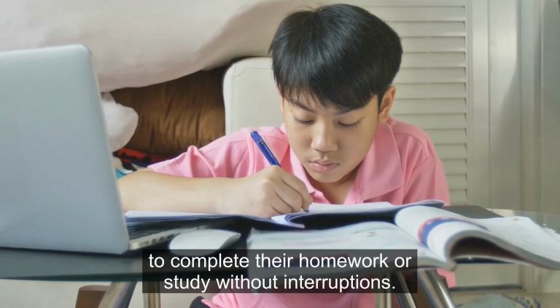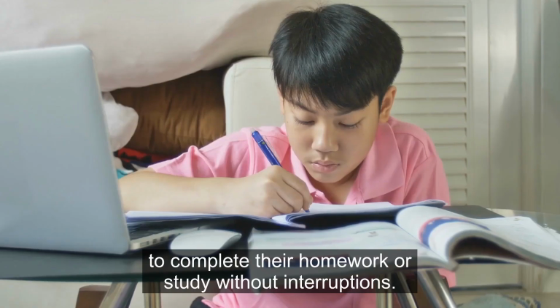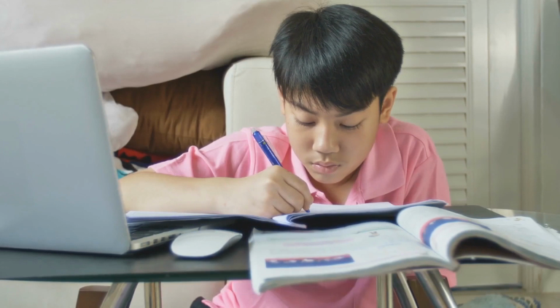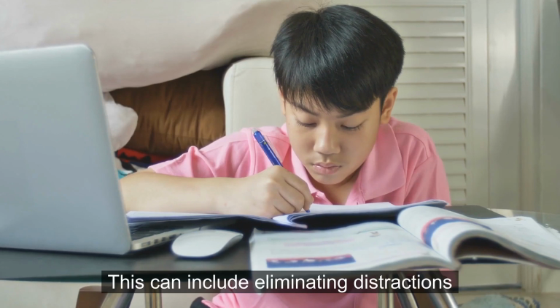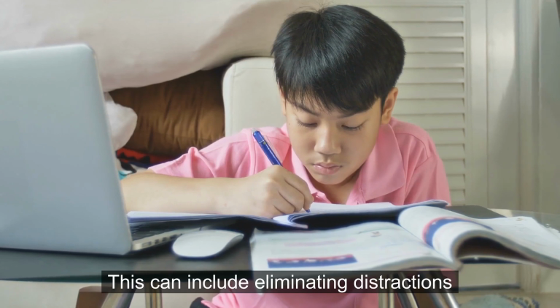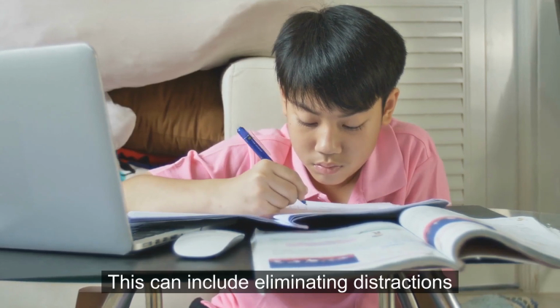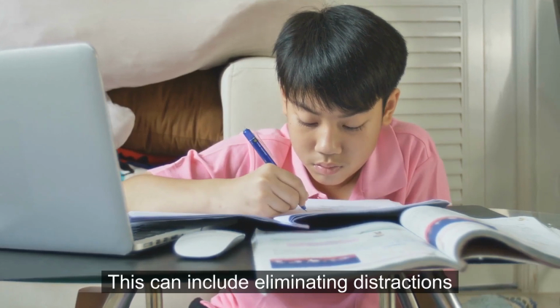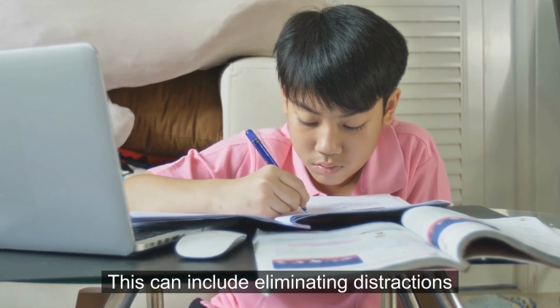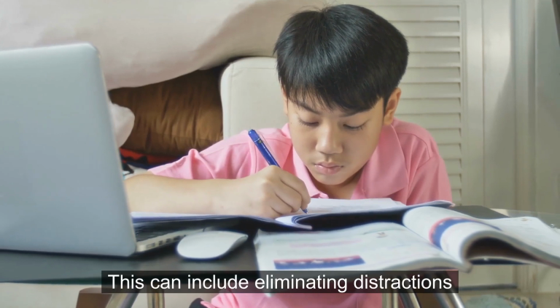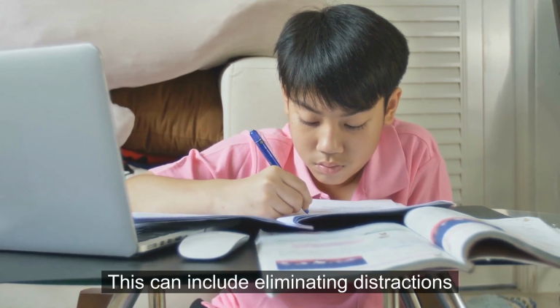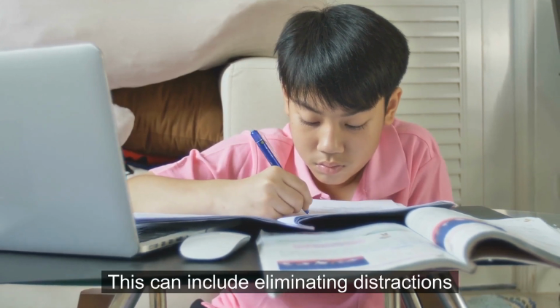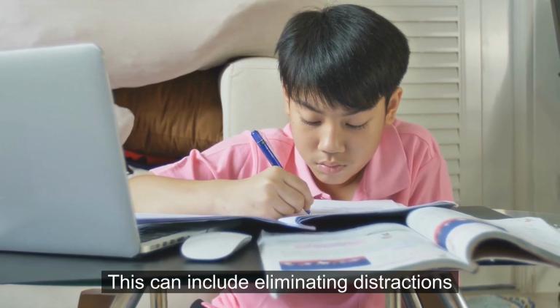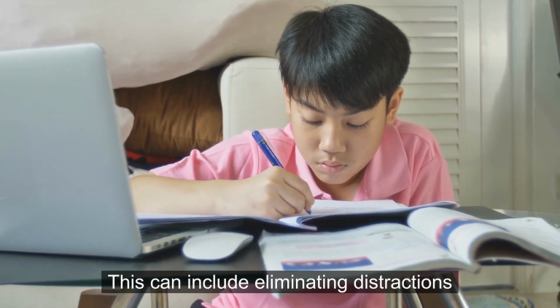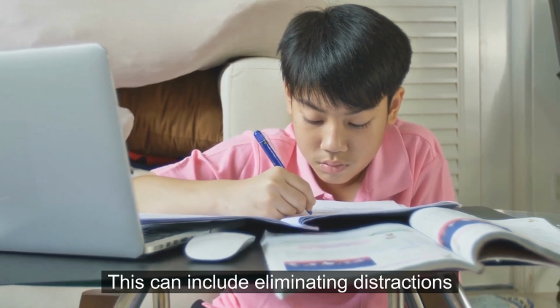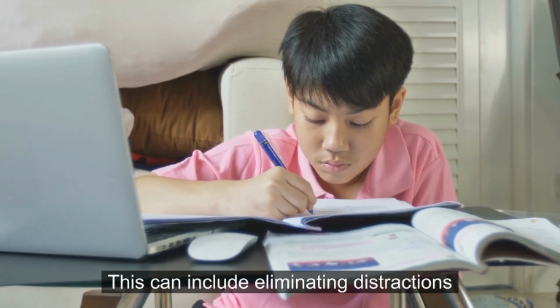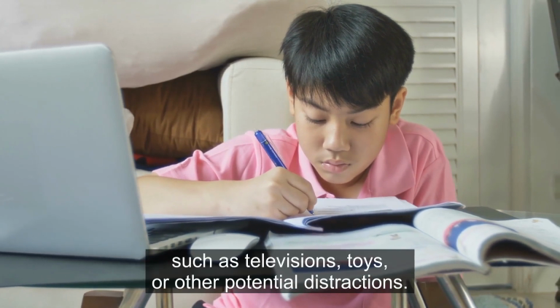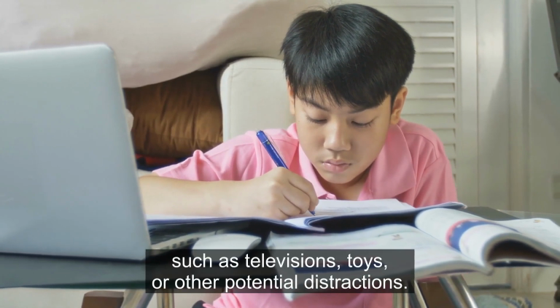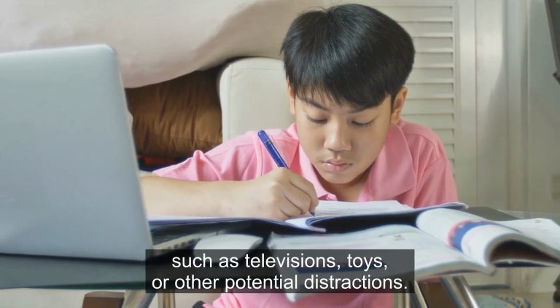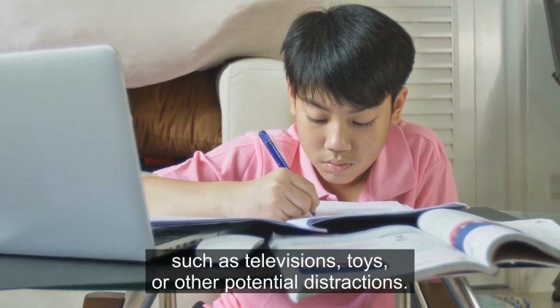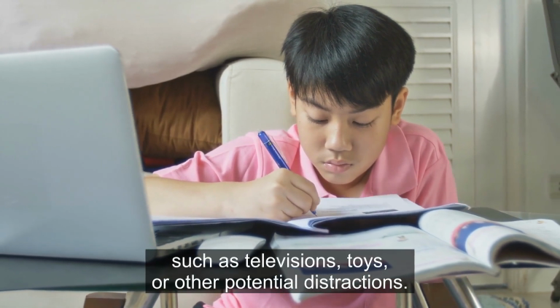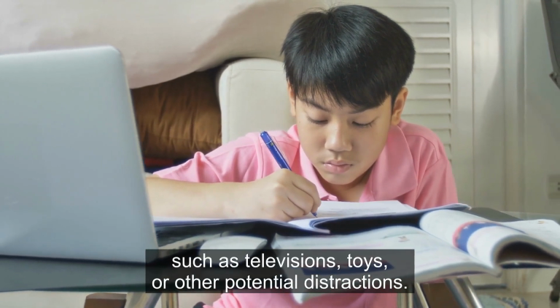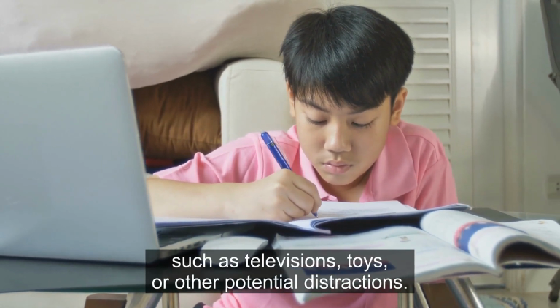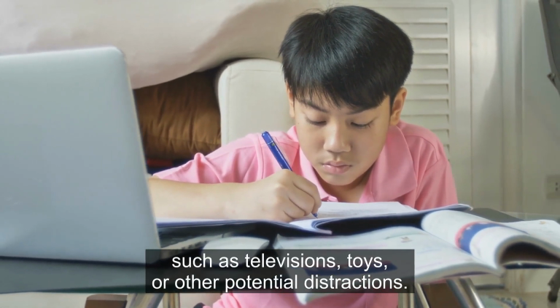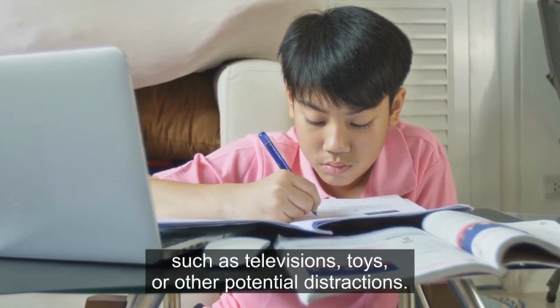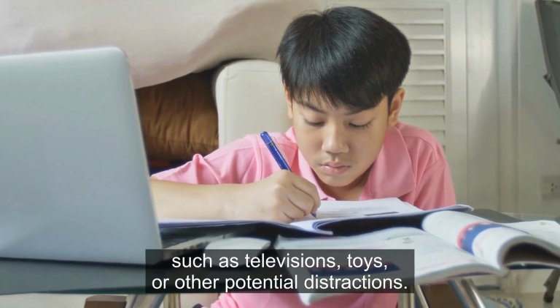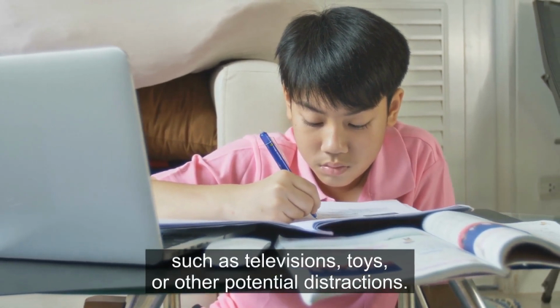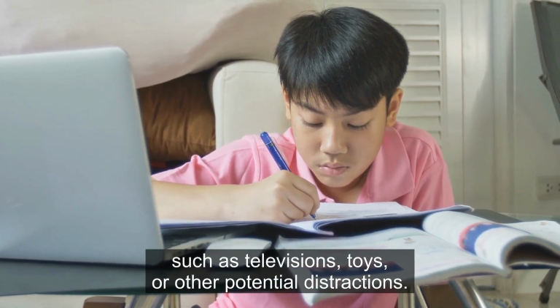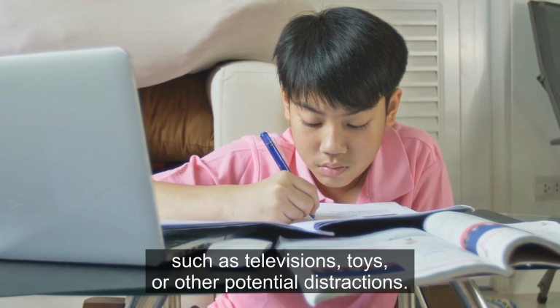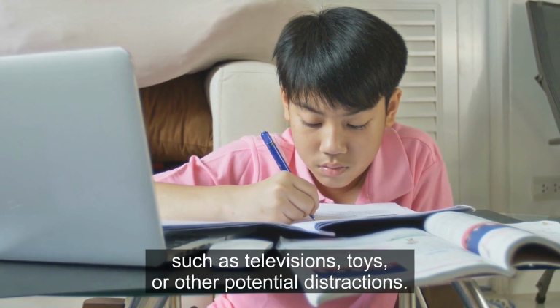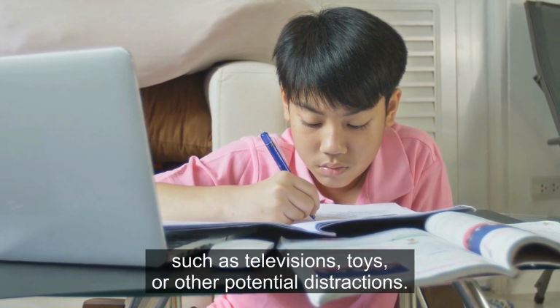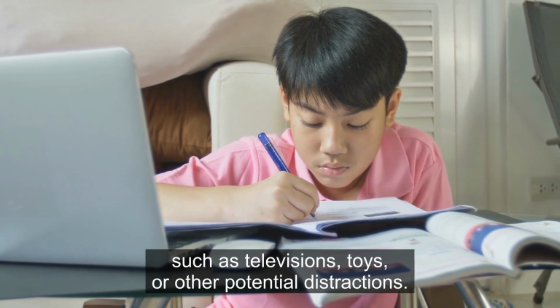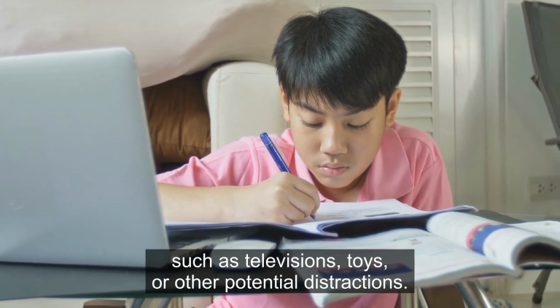This can include eliminating distractions such as televisions, toys, or other potential distractions.